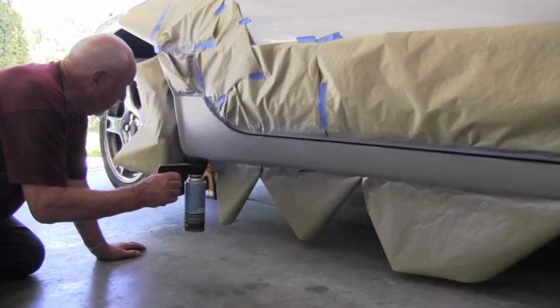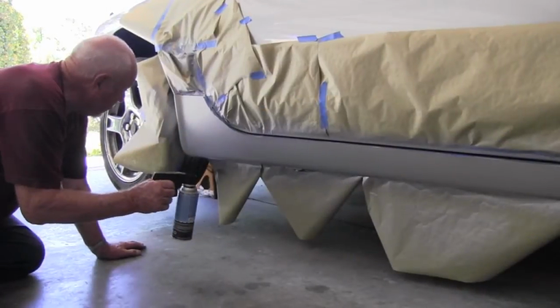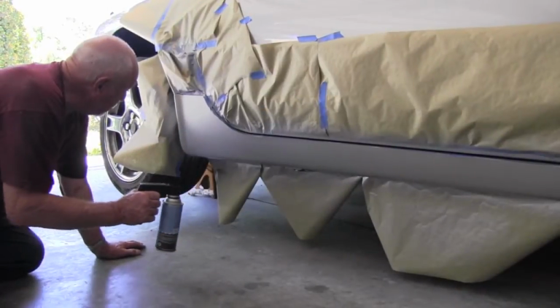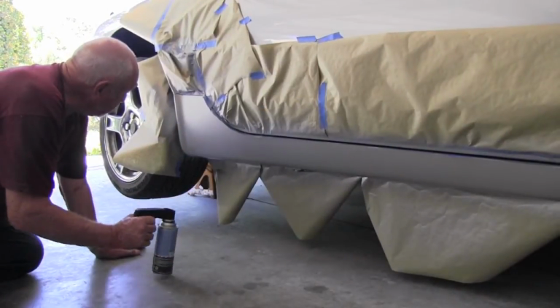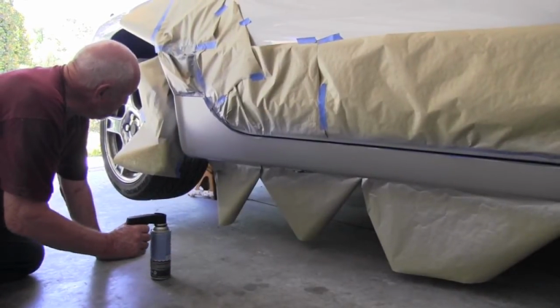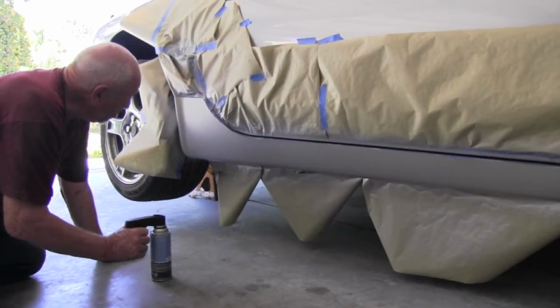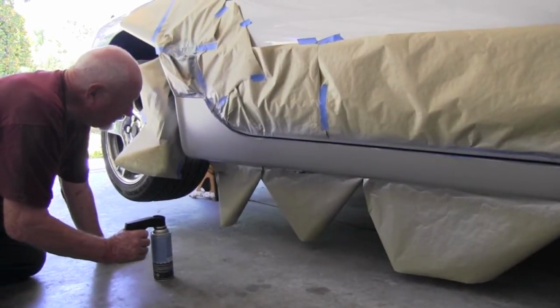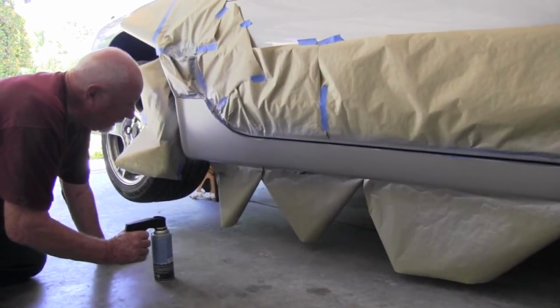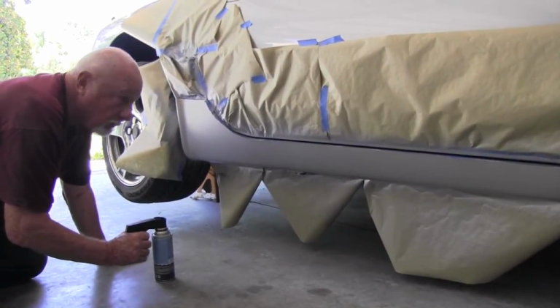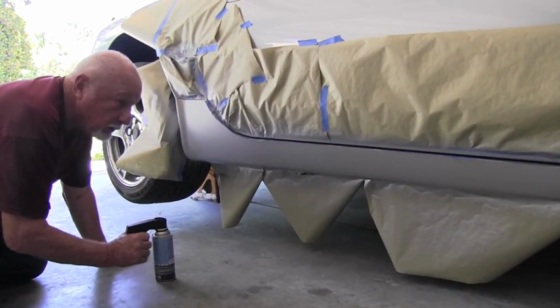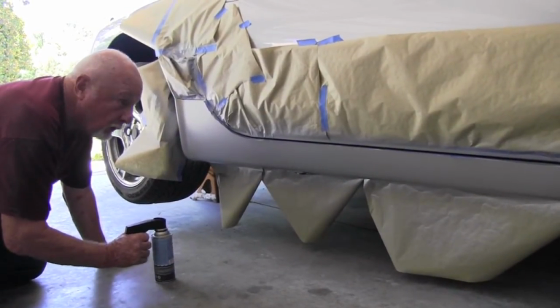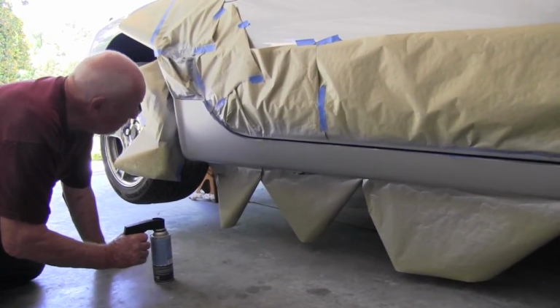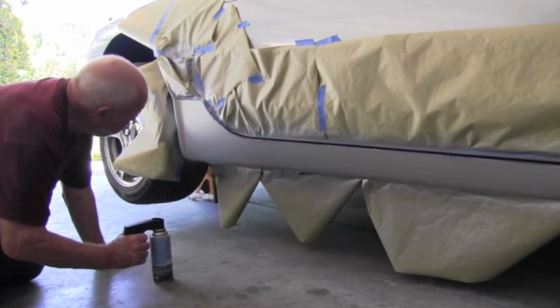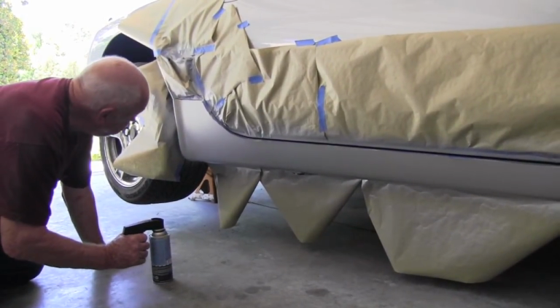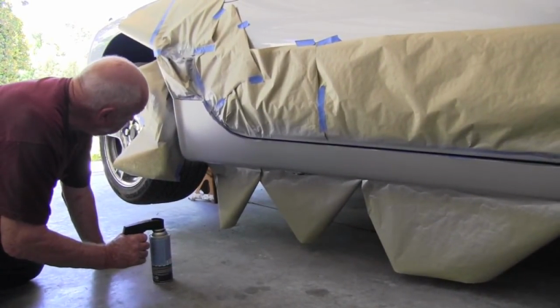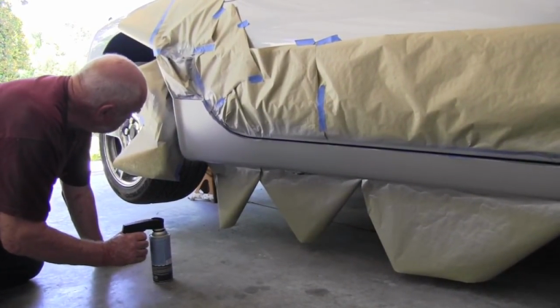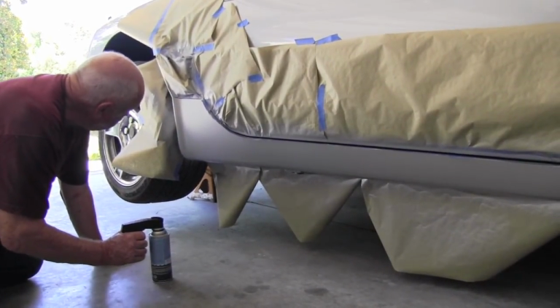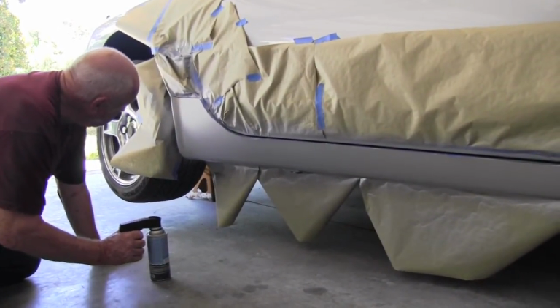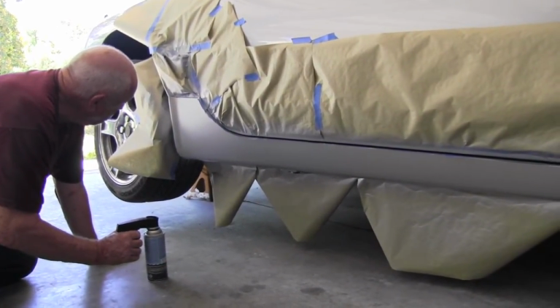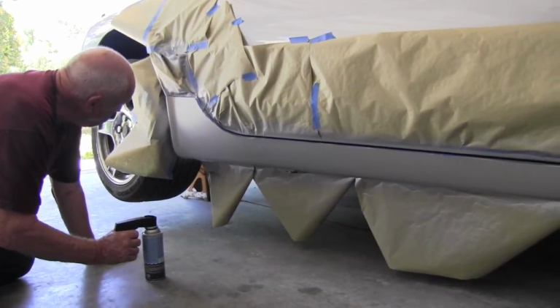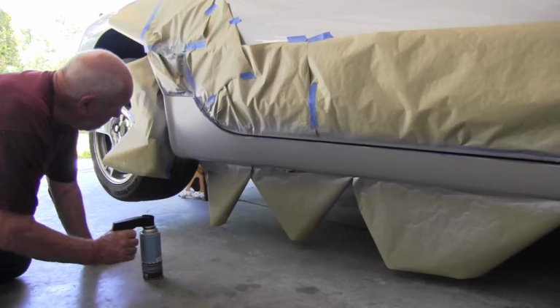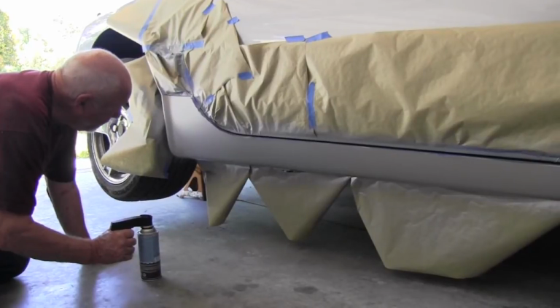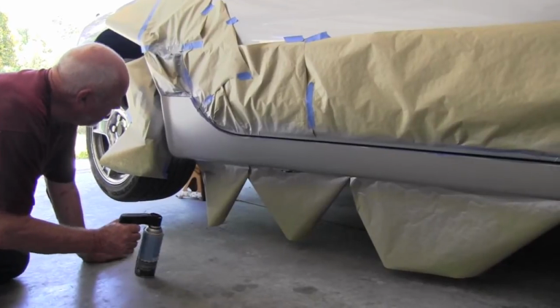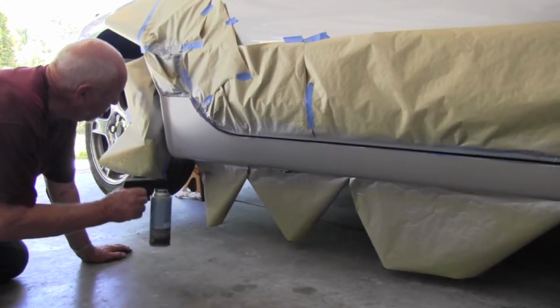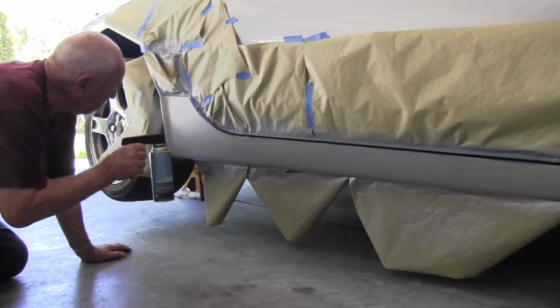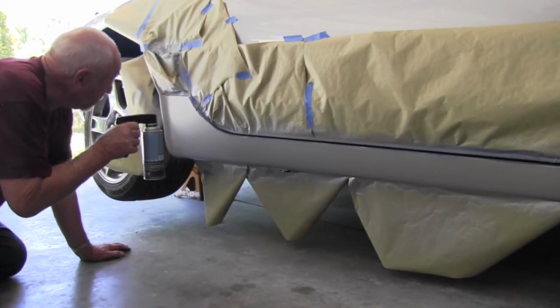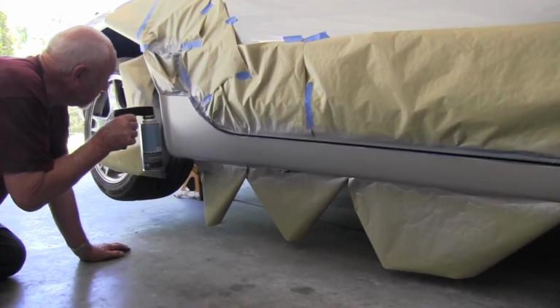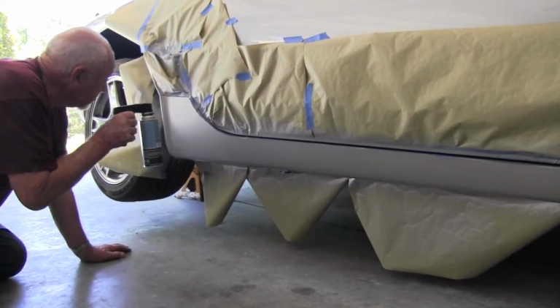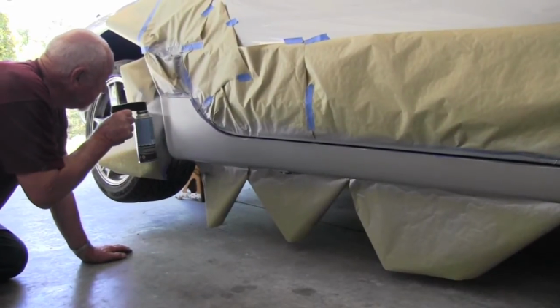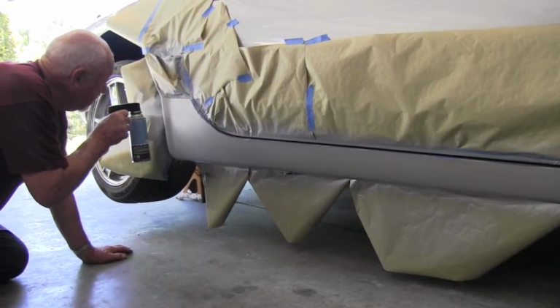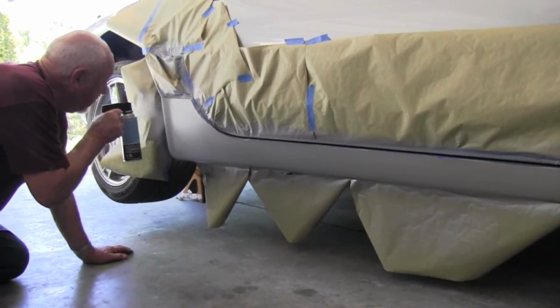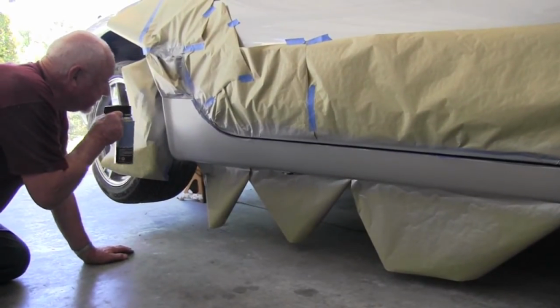Now that we've got the base coat on, which went on very, very handsomely, we're now going to put on the clear coat. Let's see what happens.